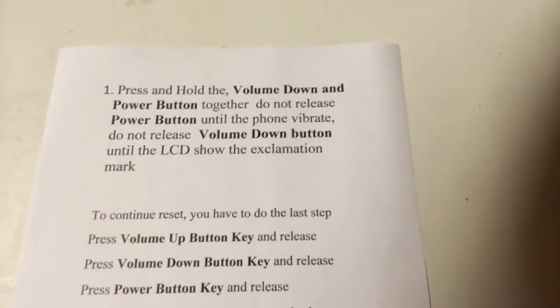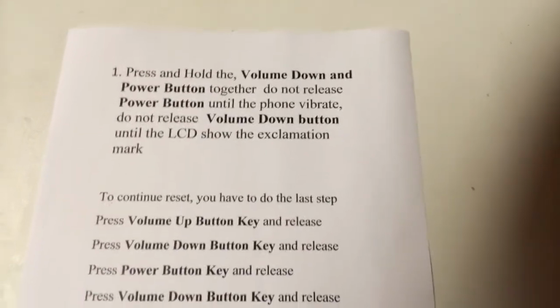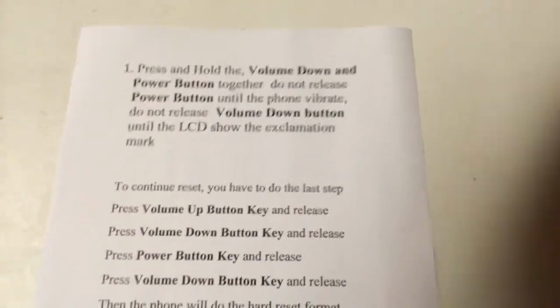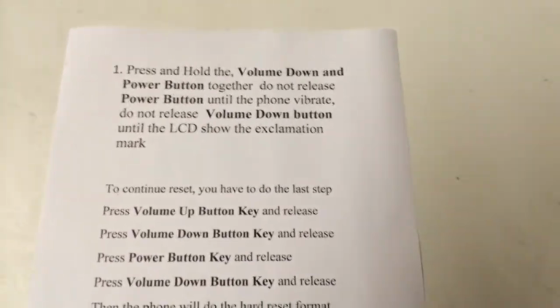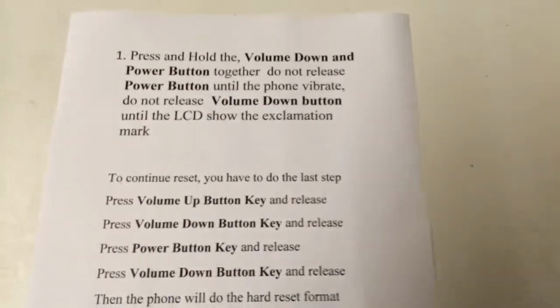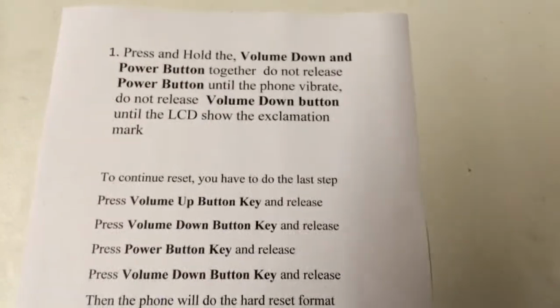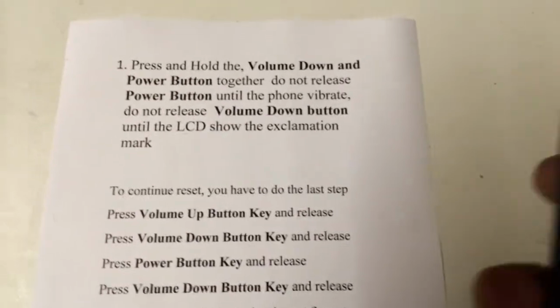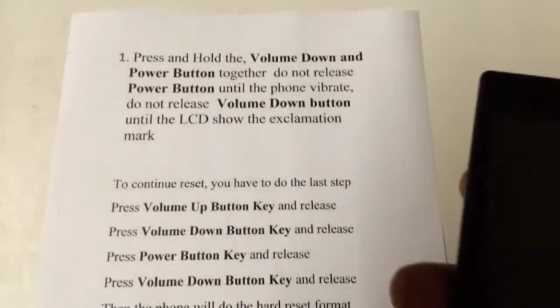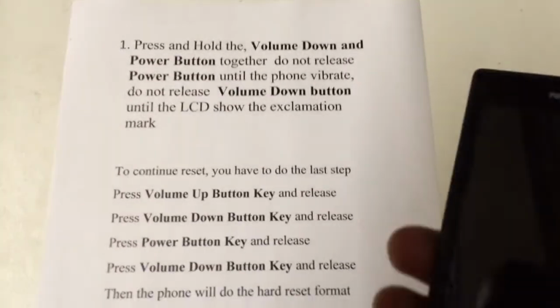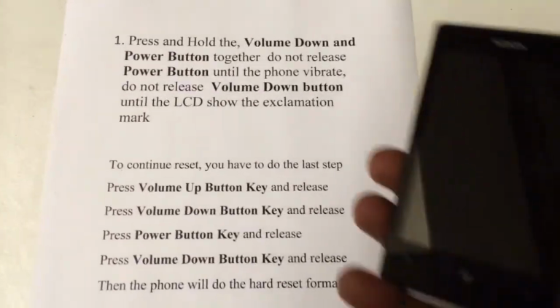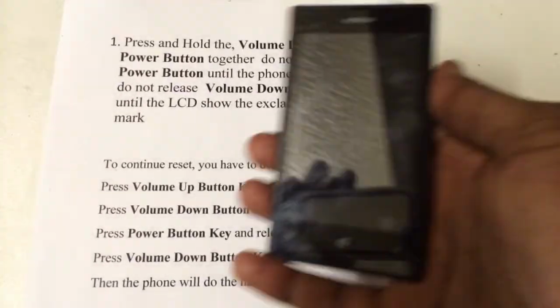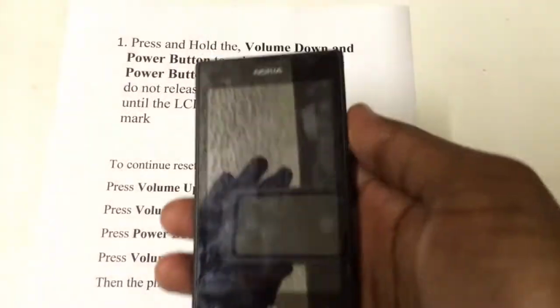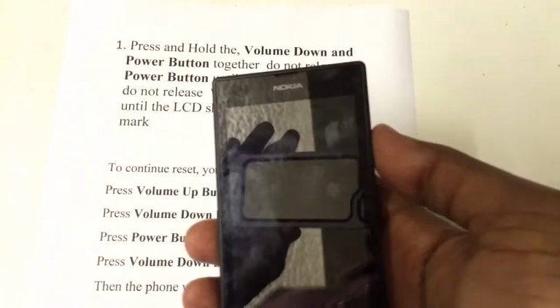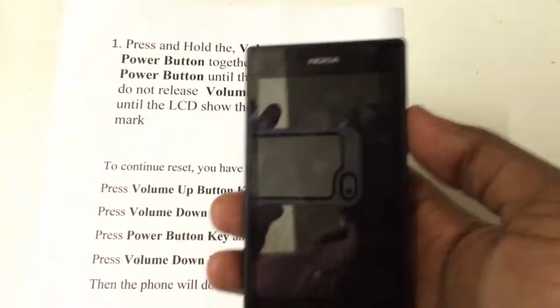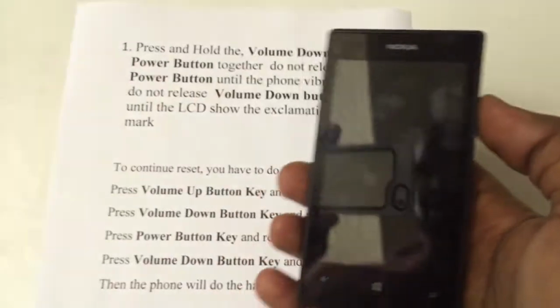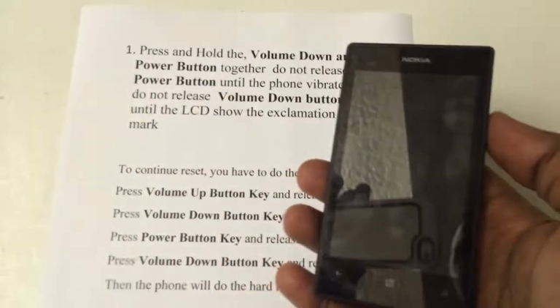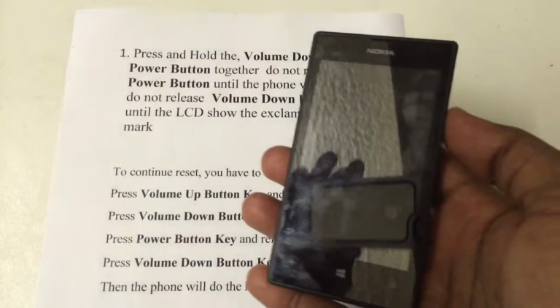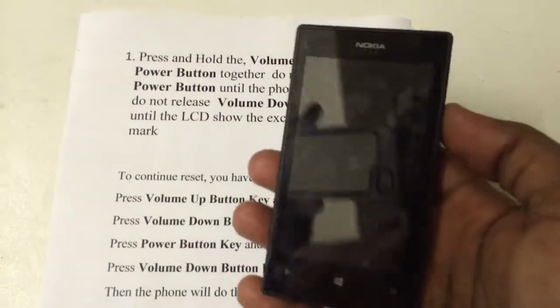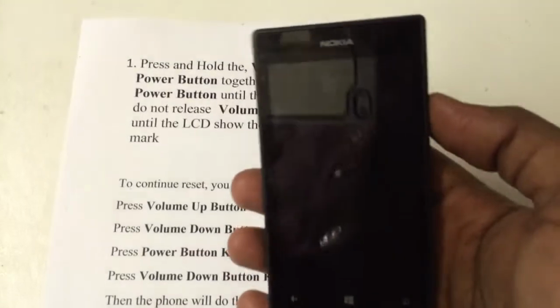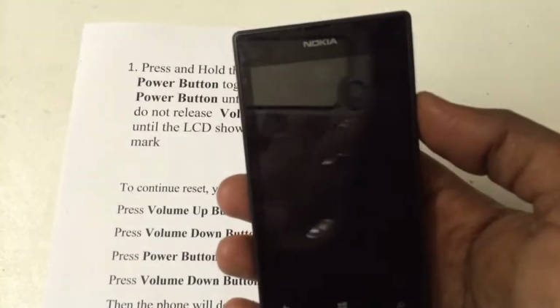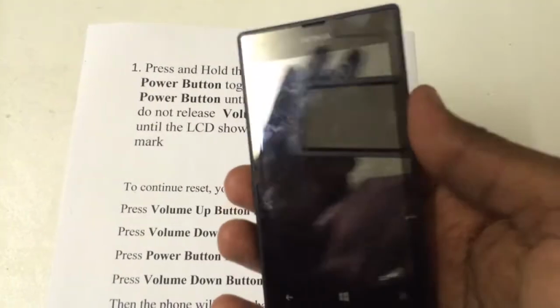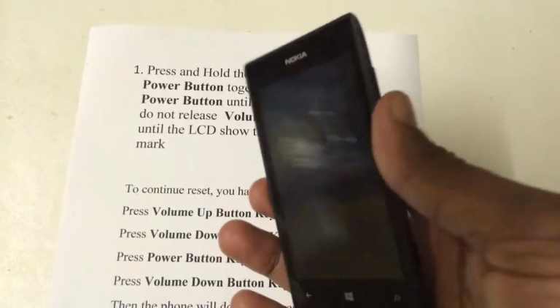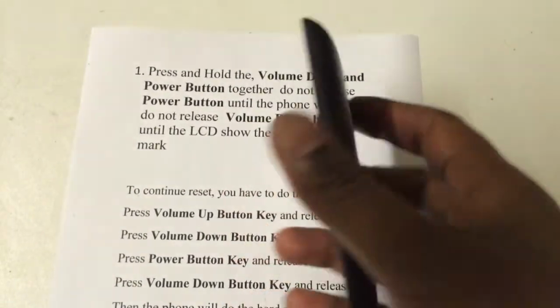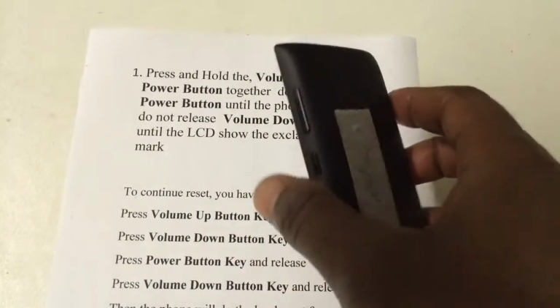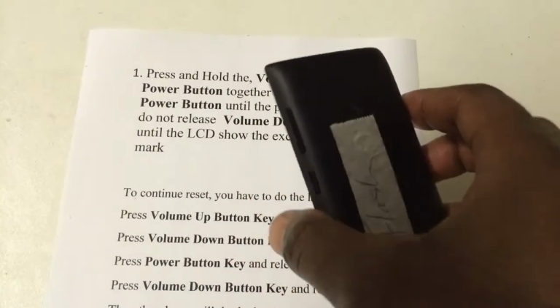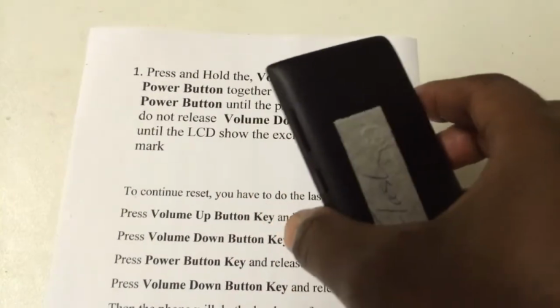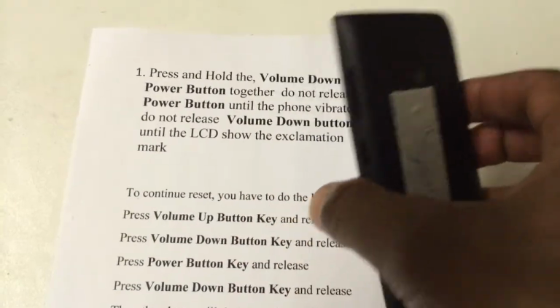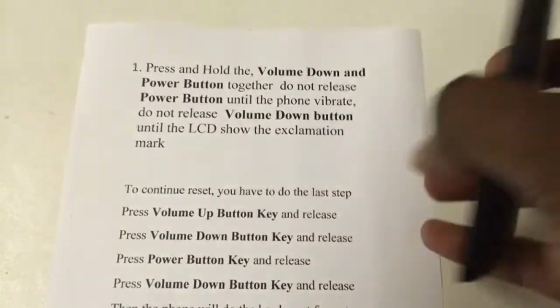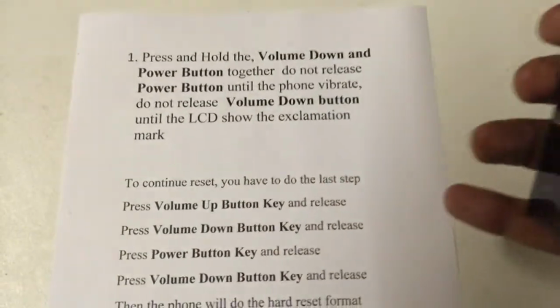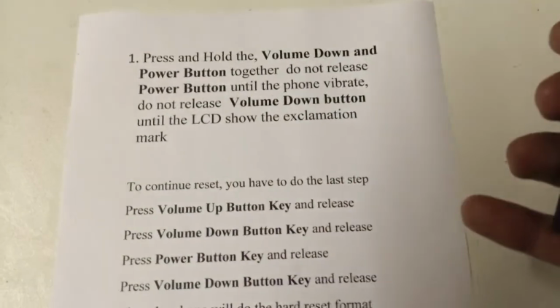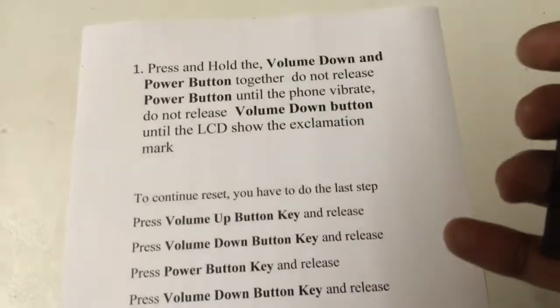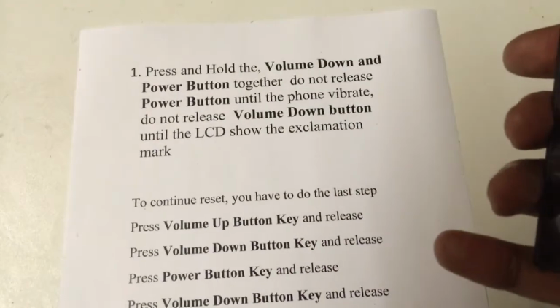Hello YouTube, today I'm going to show you how to flash Nokia Lumia 520, following my instructions.